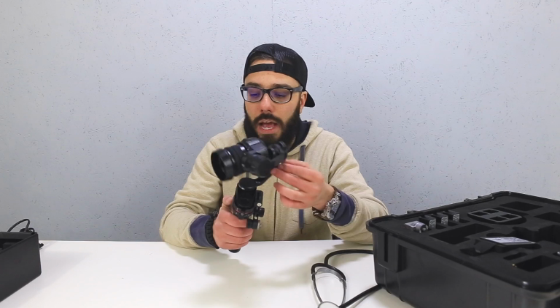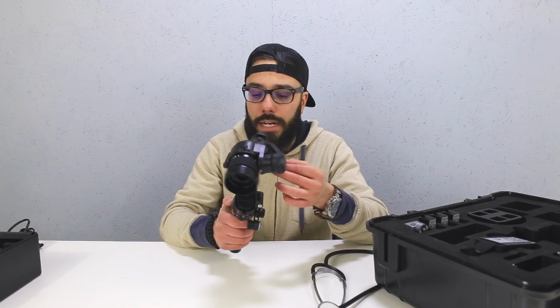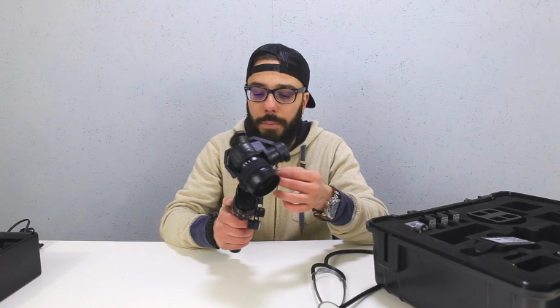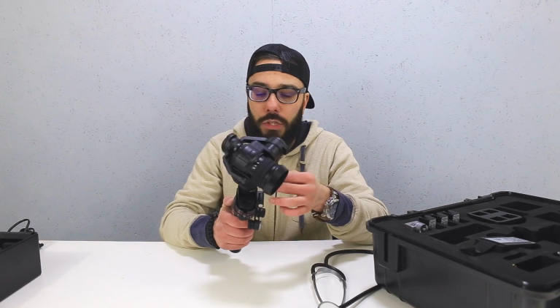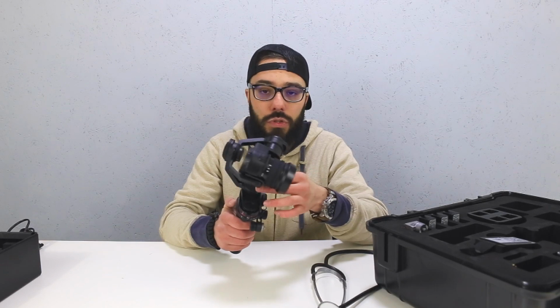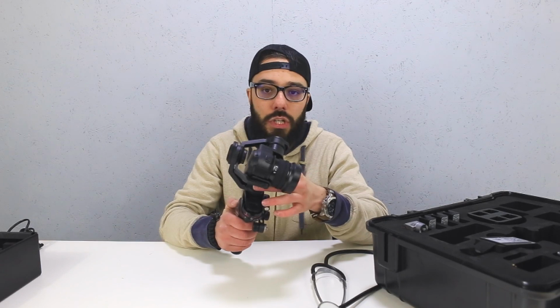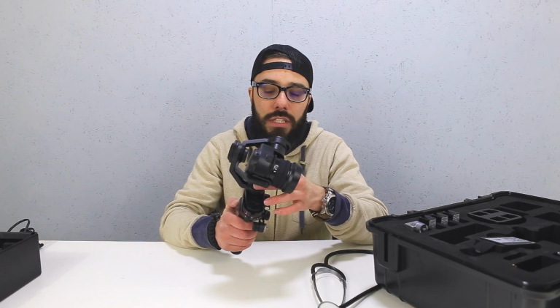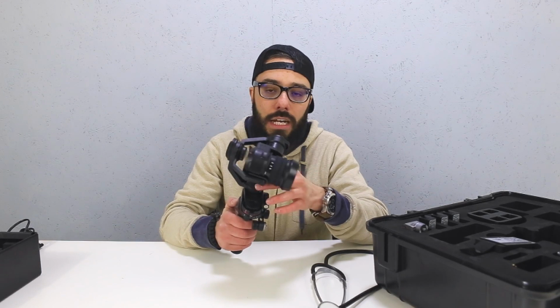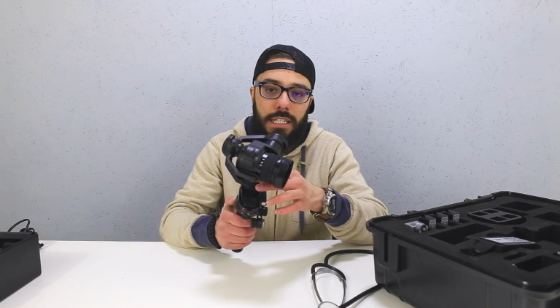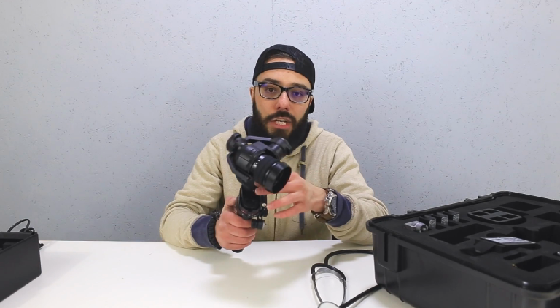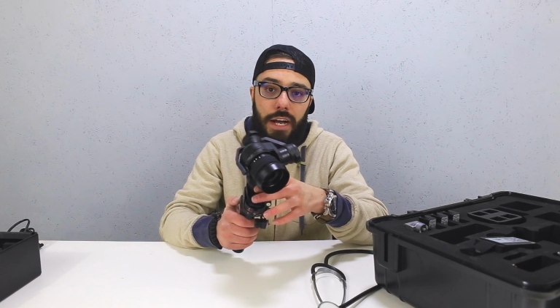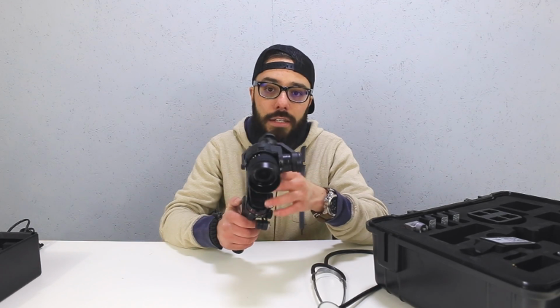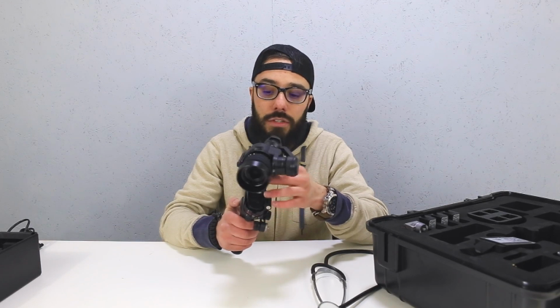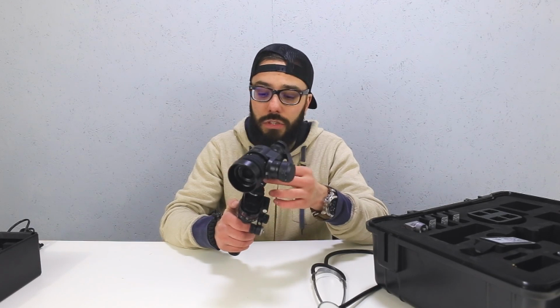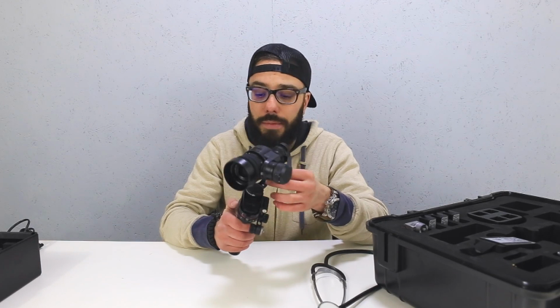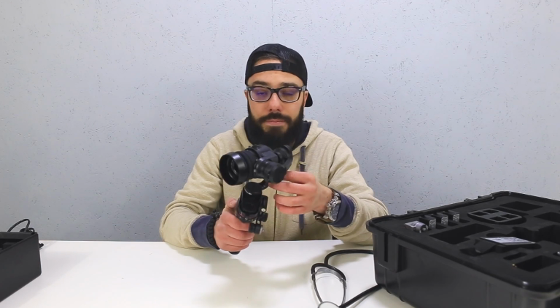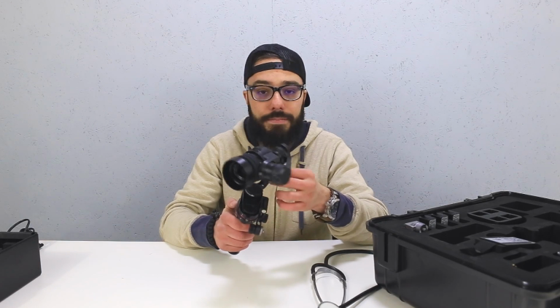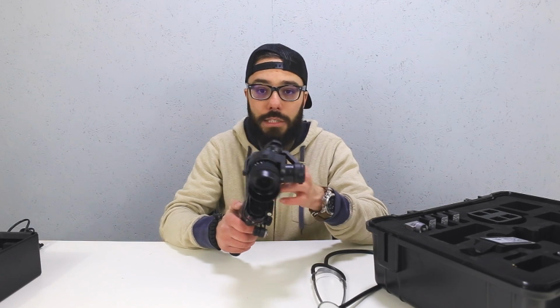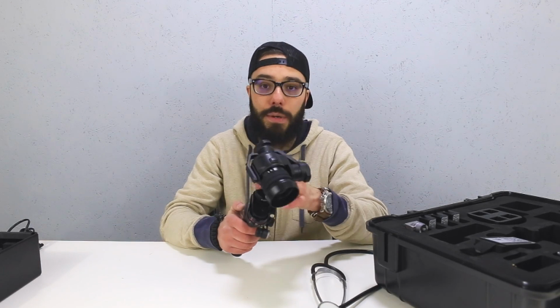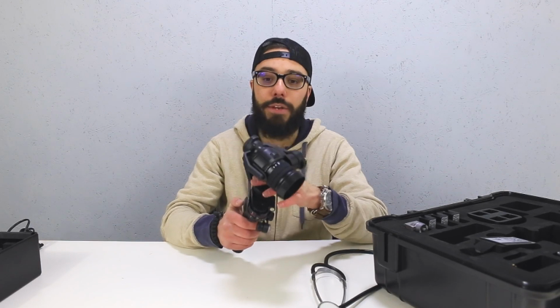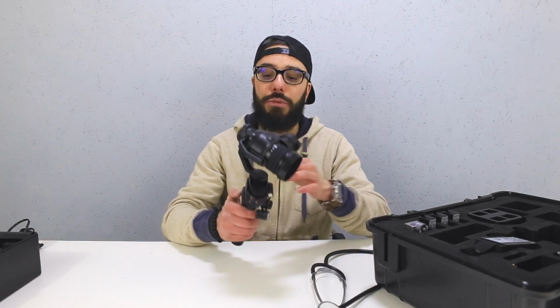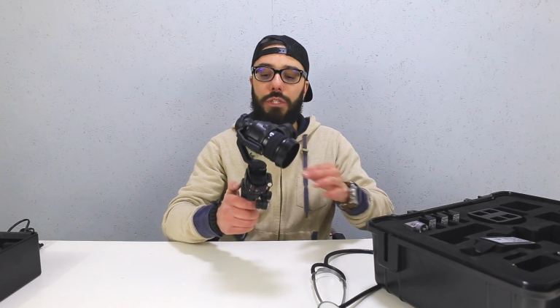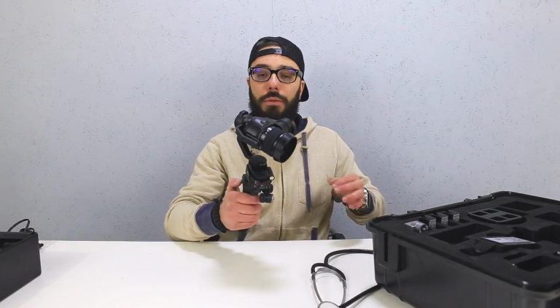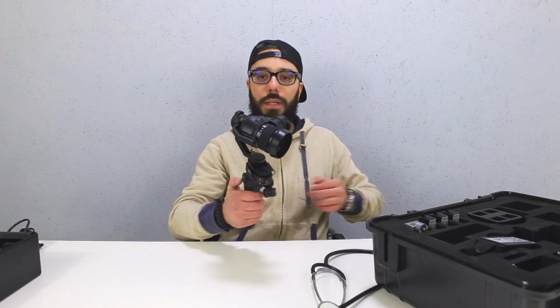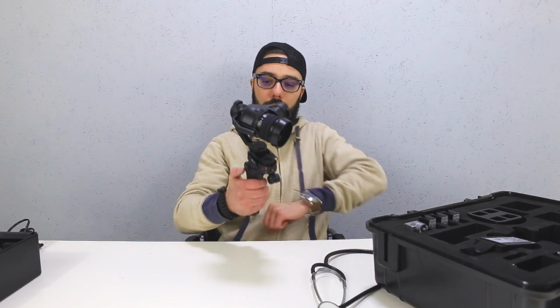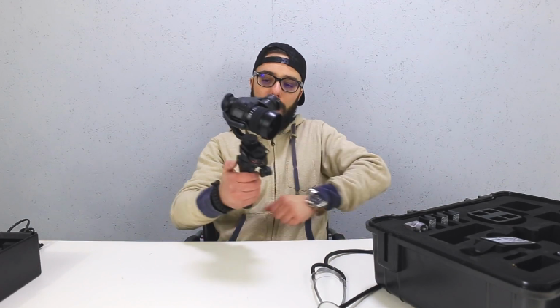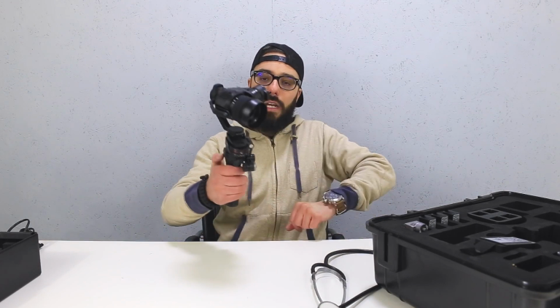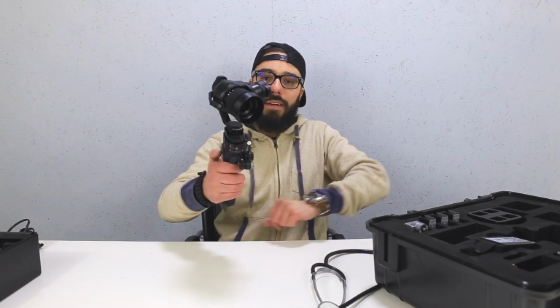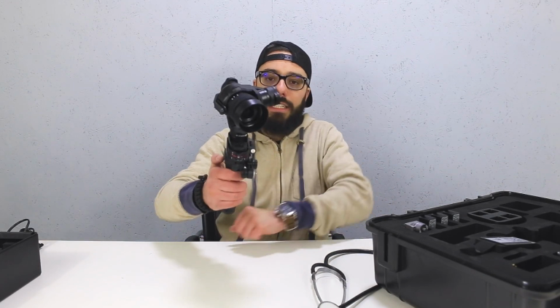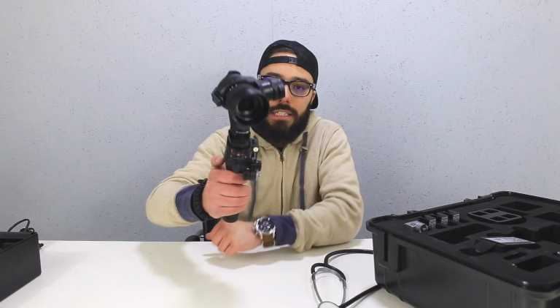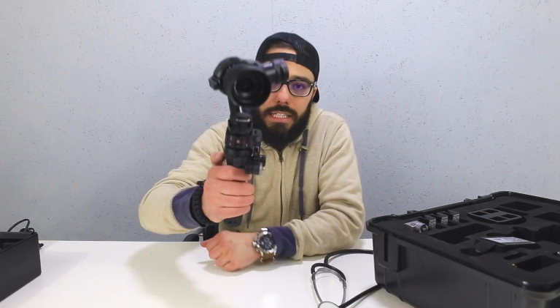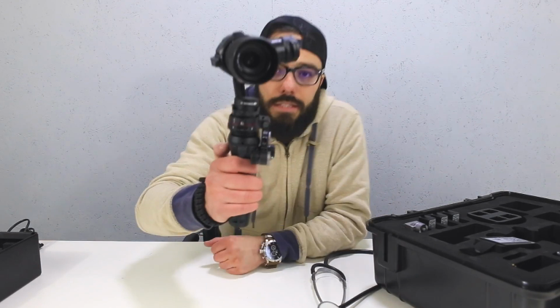And I'll be sure to contact DJI because, I mean, it's brand new. Have a listen to this.